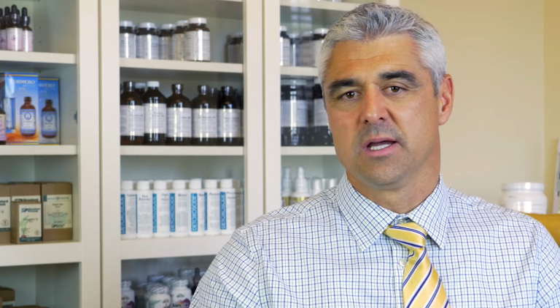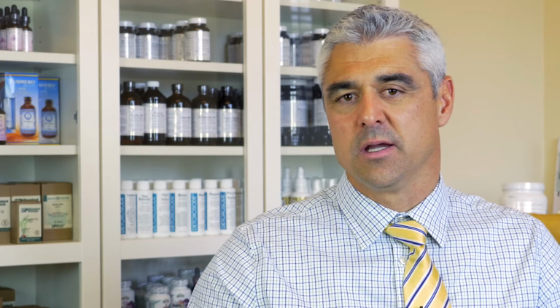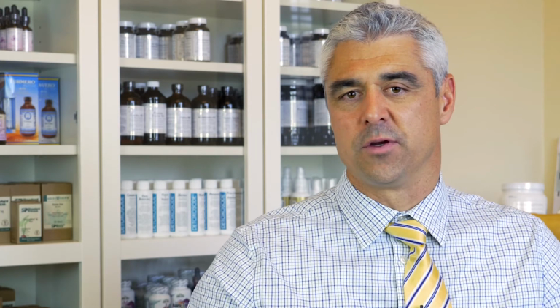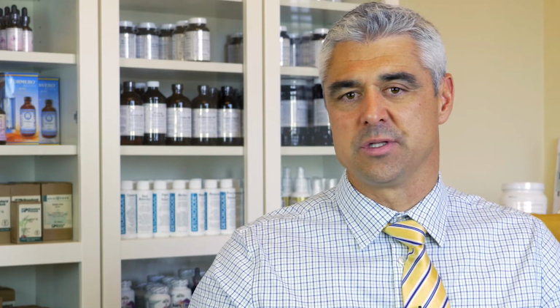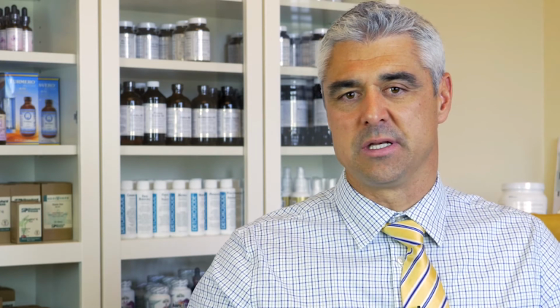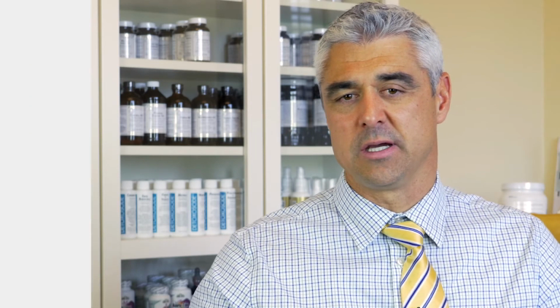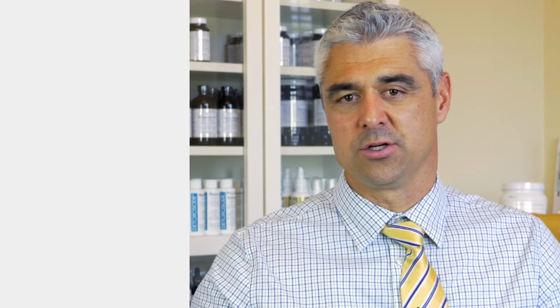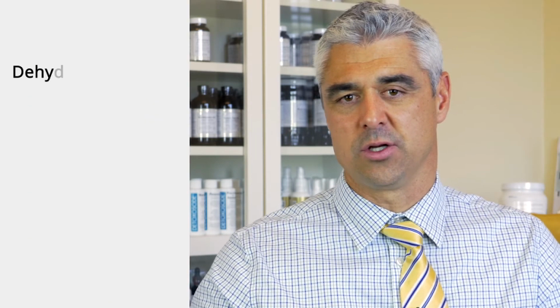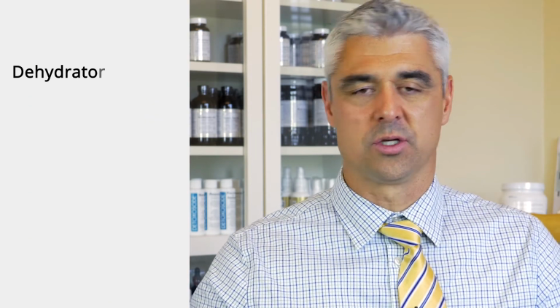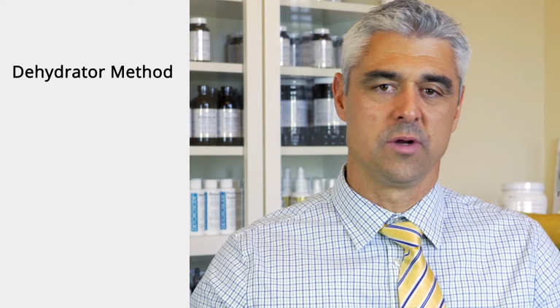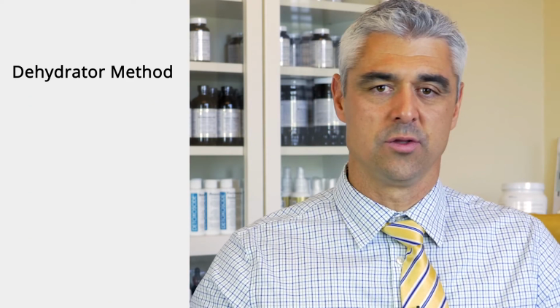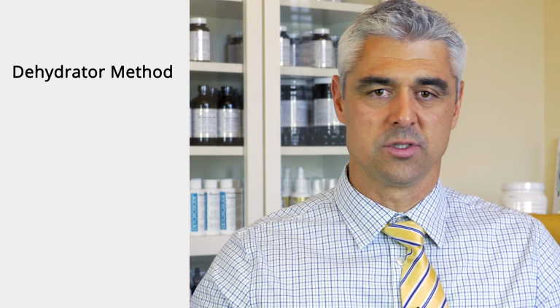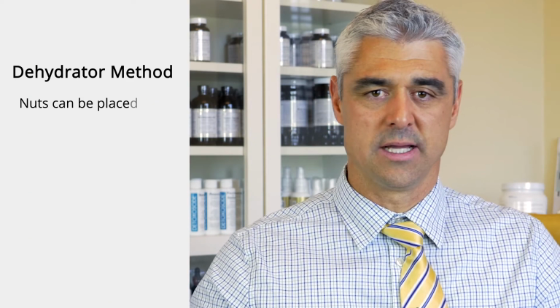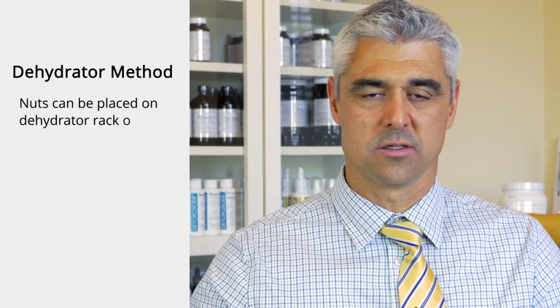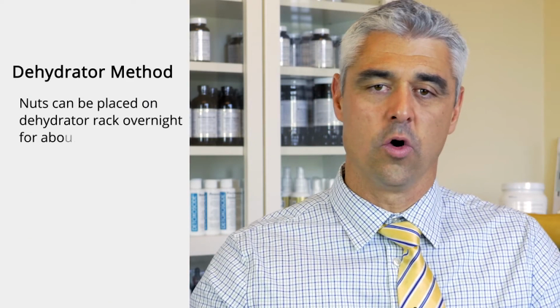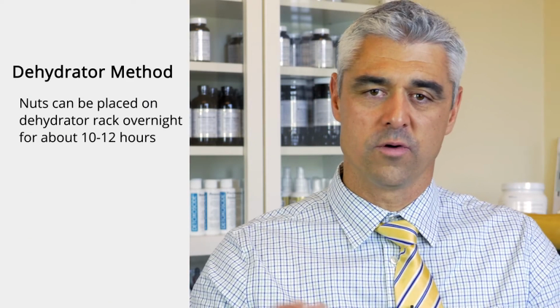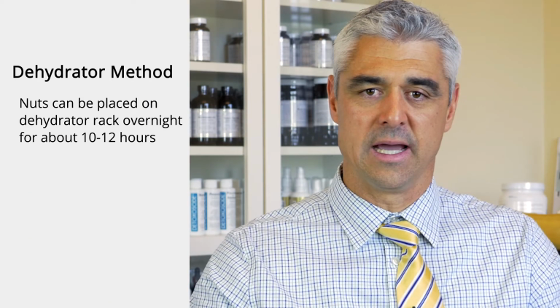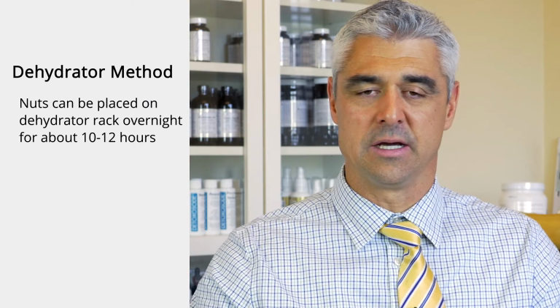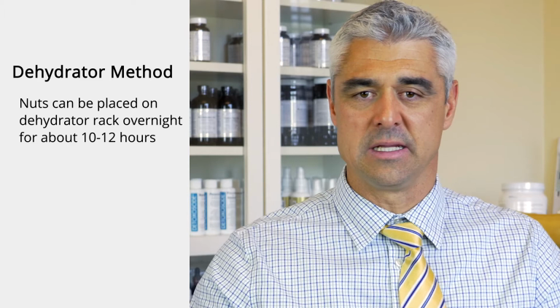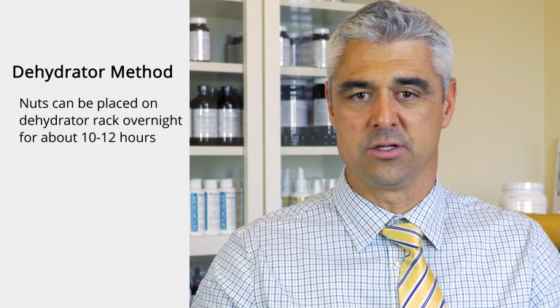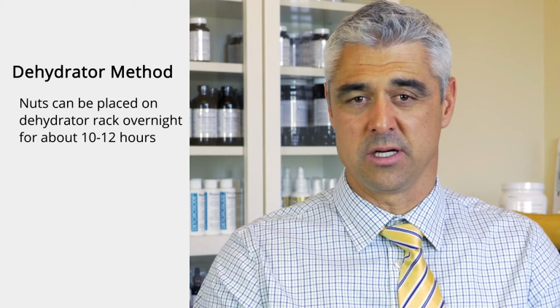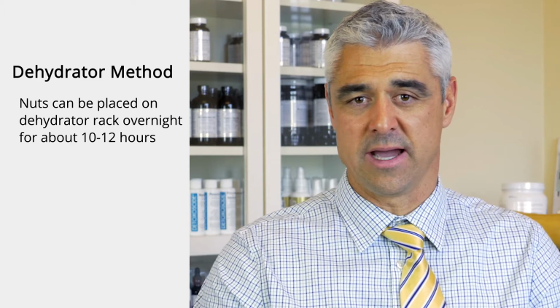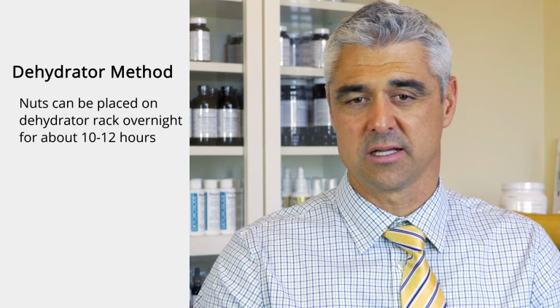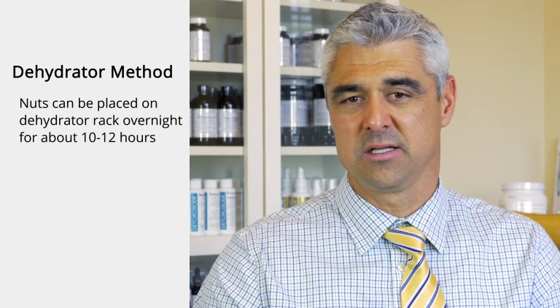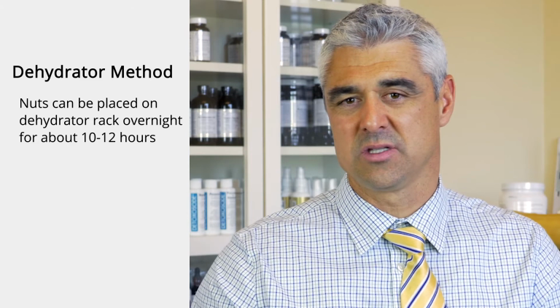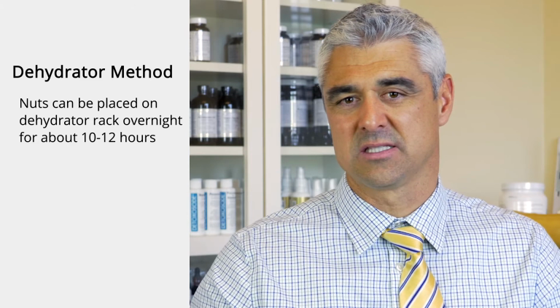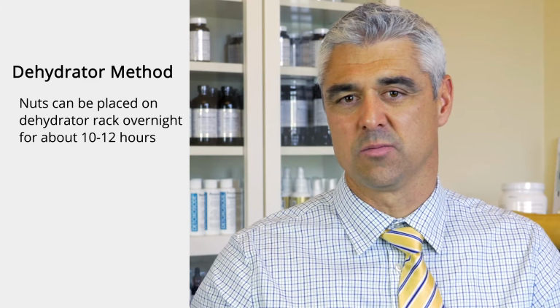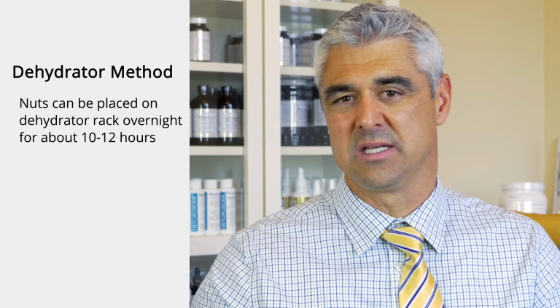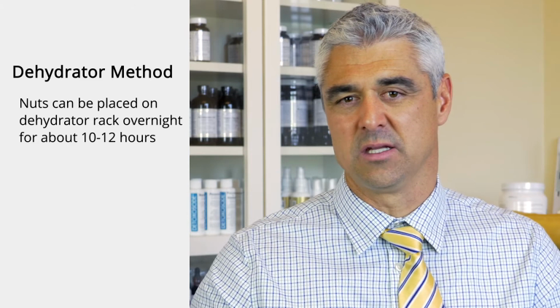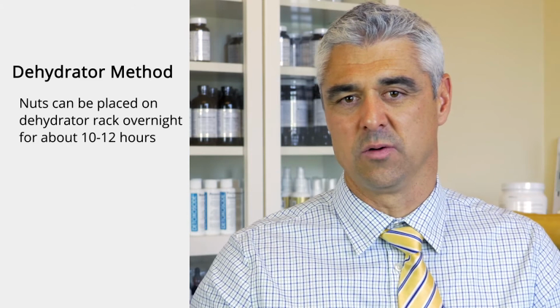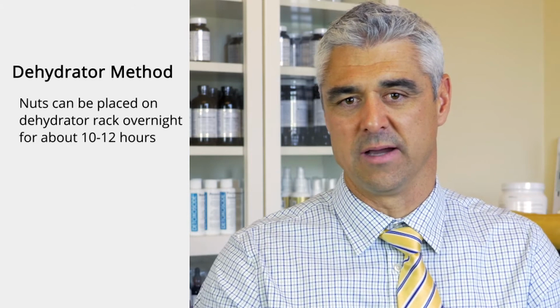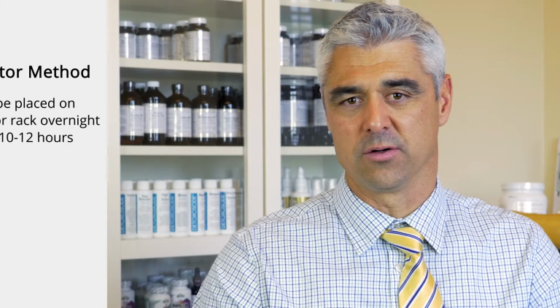If you're using a dehydrator, you can run those nuts overnight on the dehydrating rack, and usually that's going to be 10 to 12 hours.